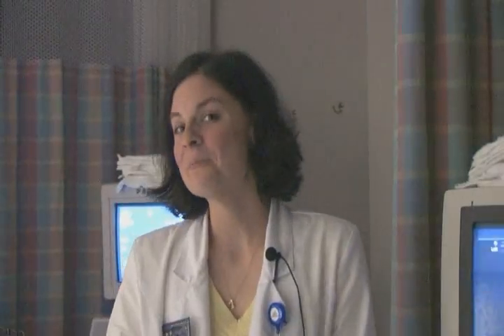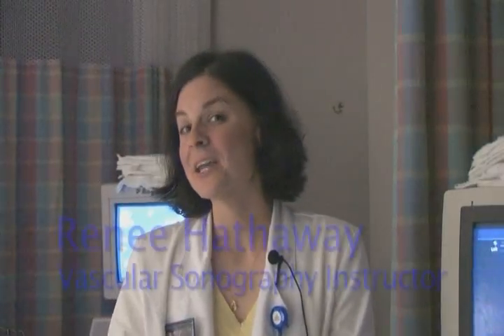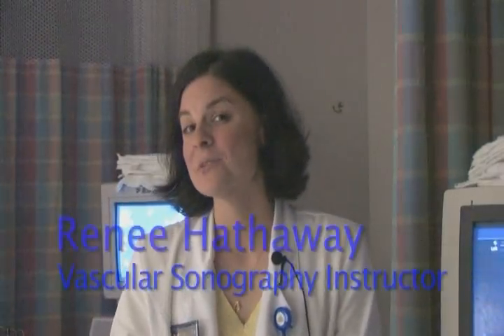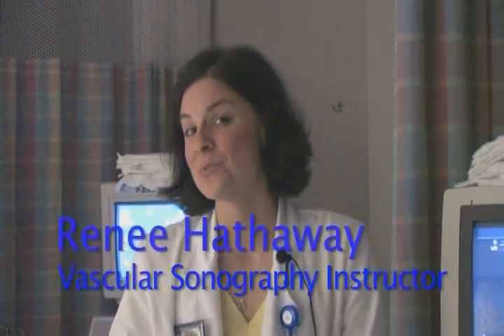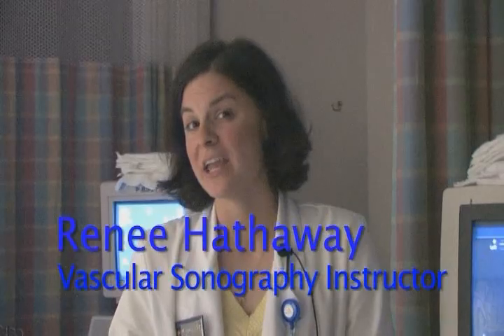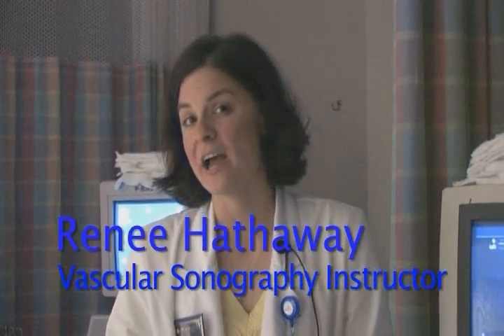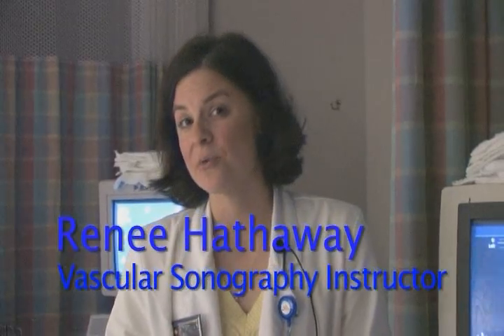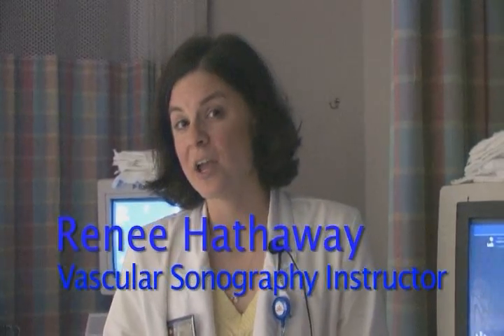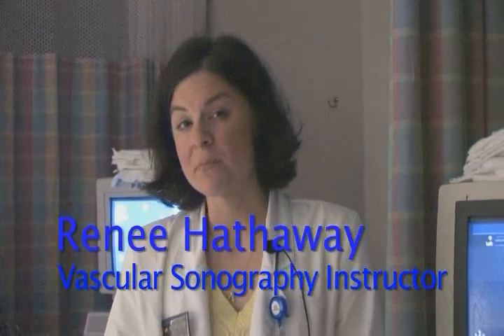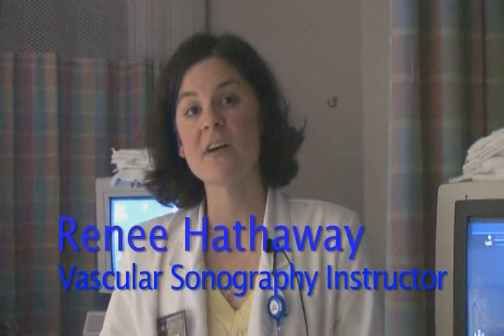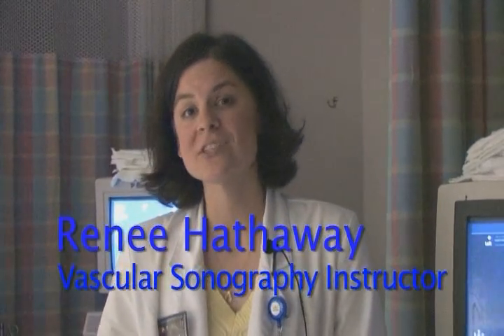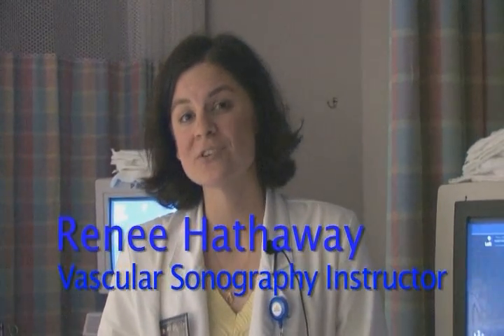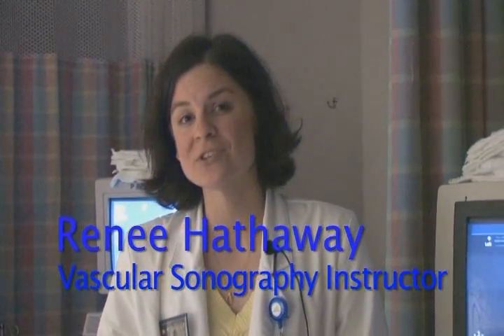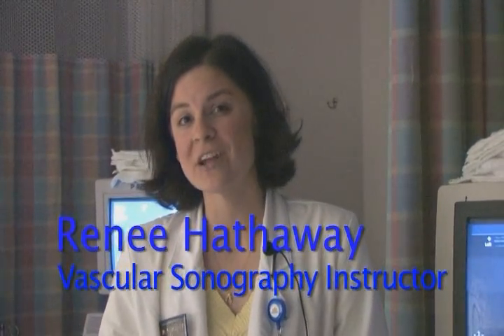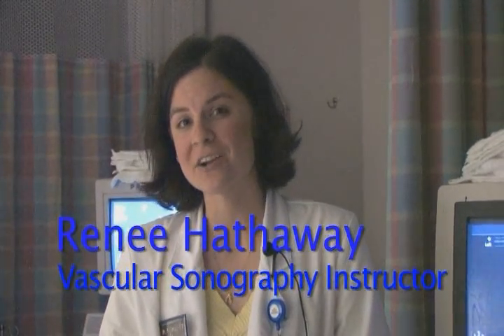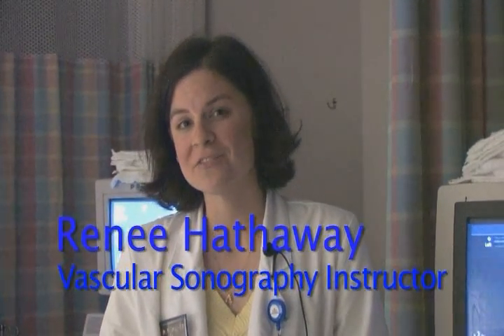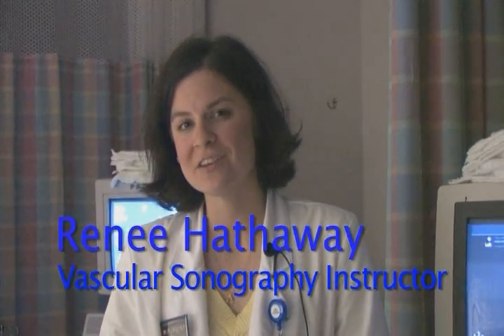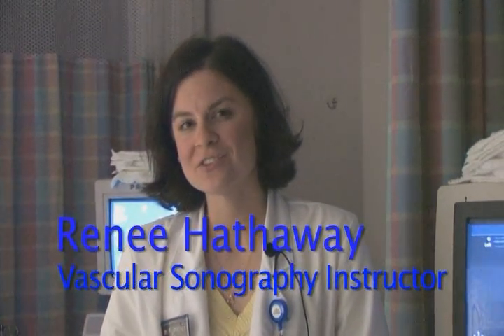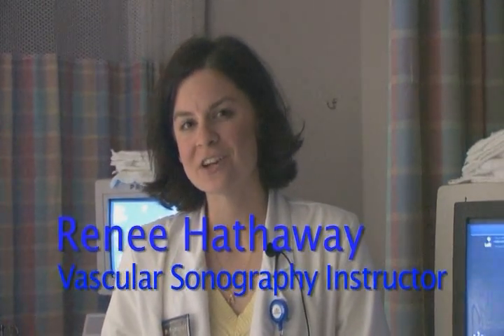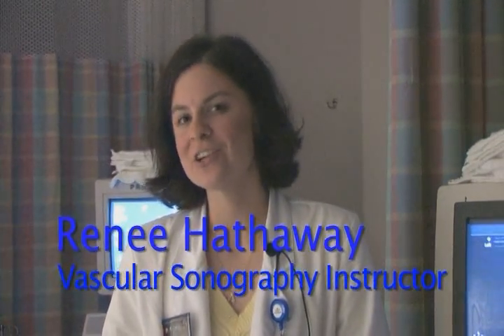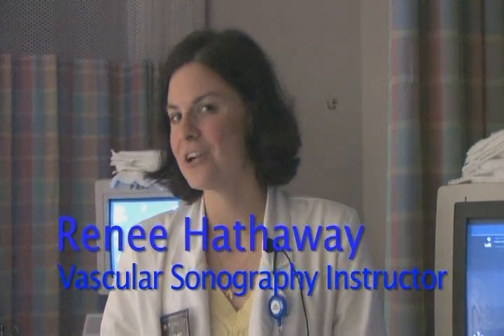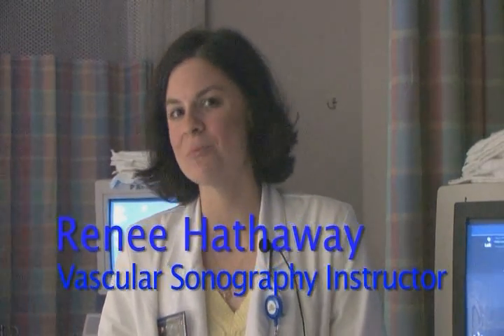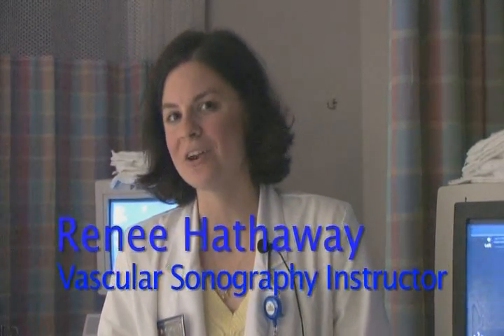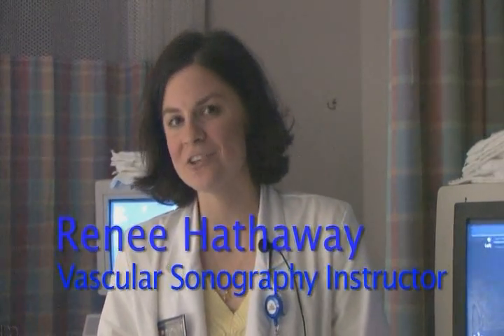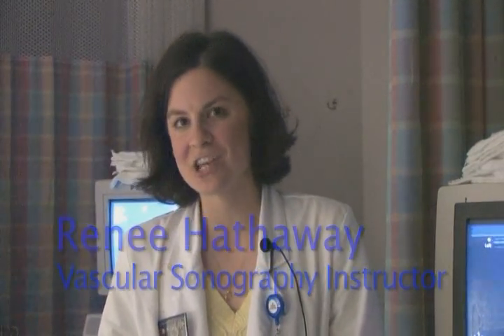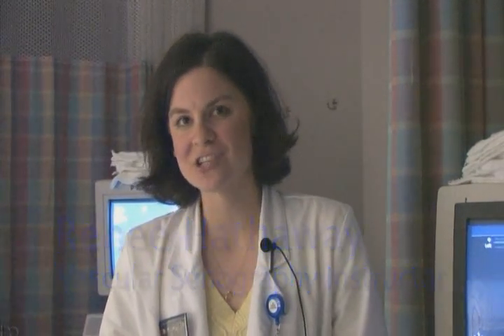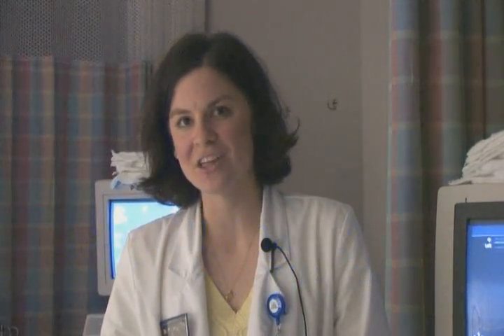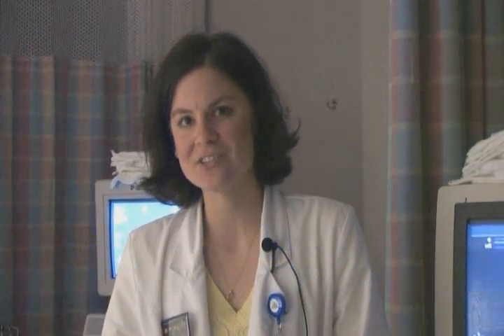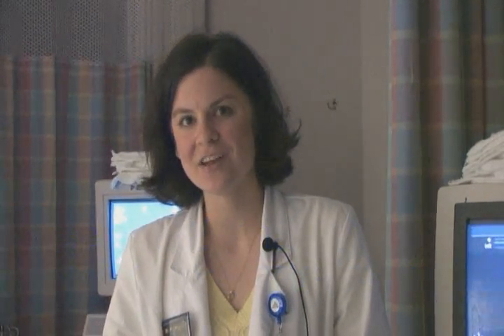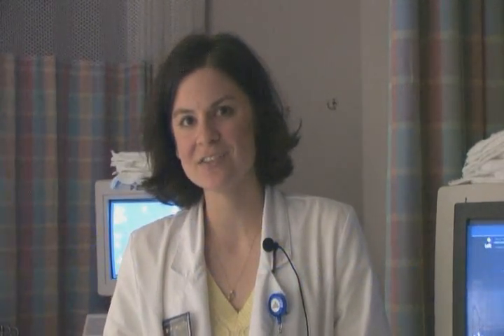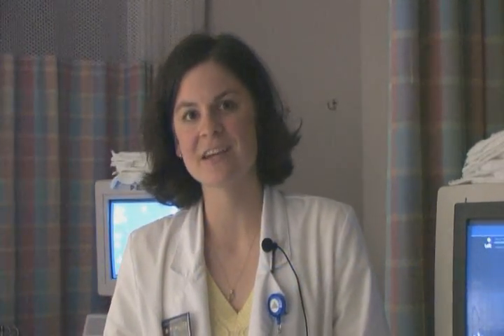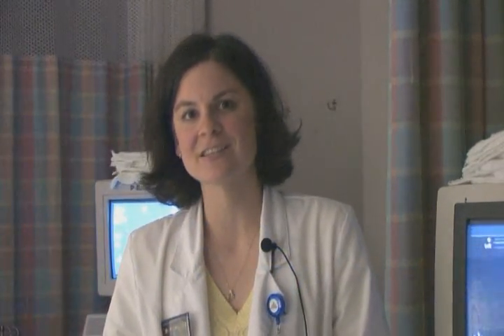My name is Renee Hathaway. I'm the vascular sonography instructor here at Bryan LGH College of Health Sciences.